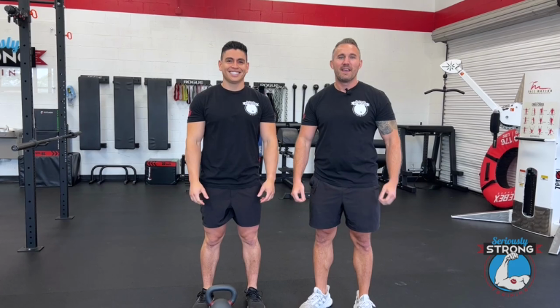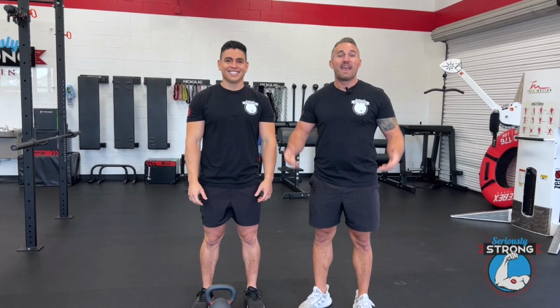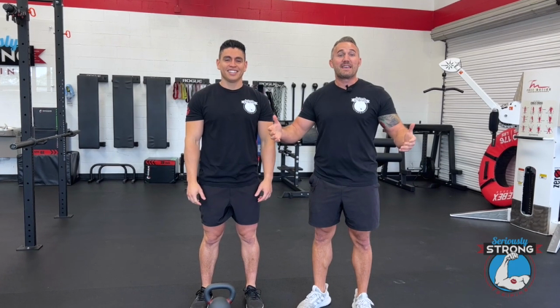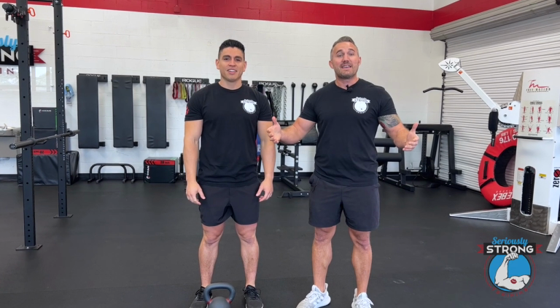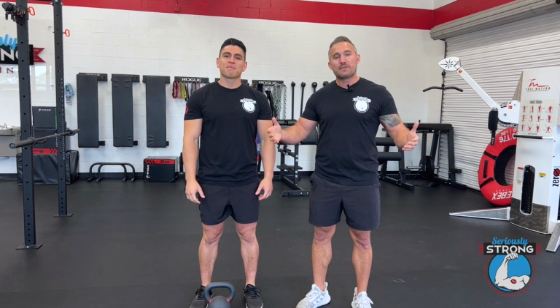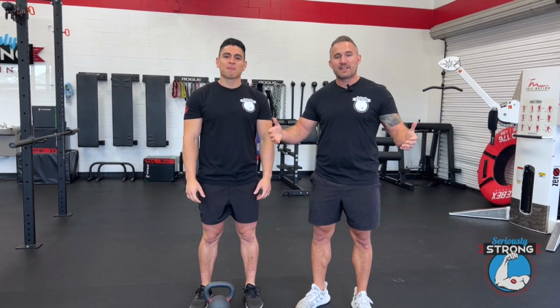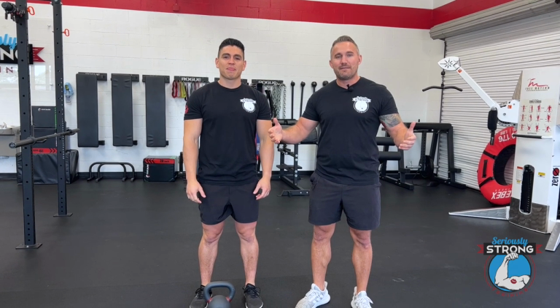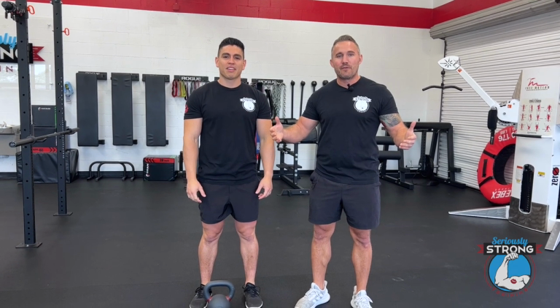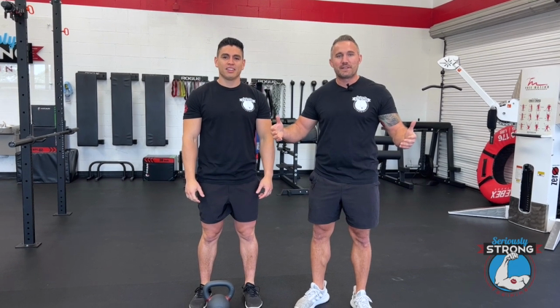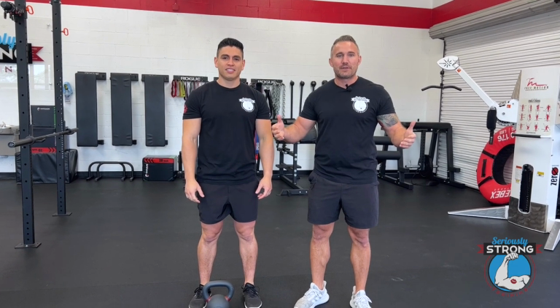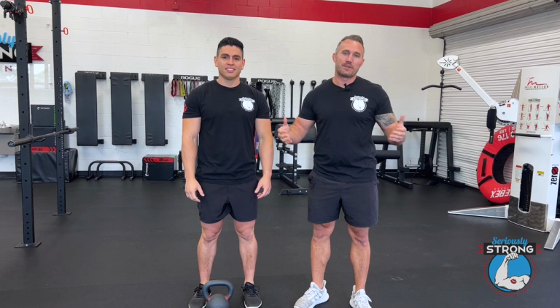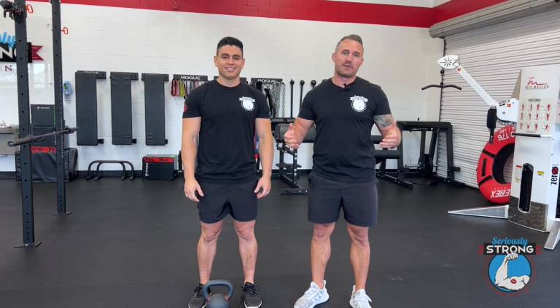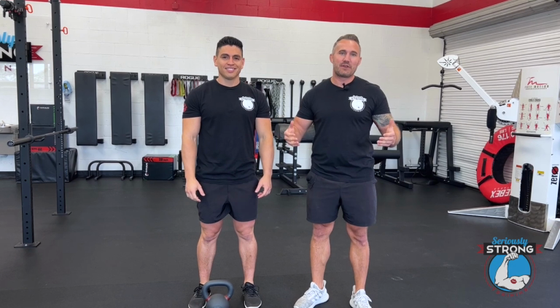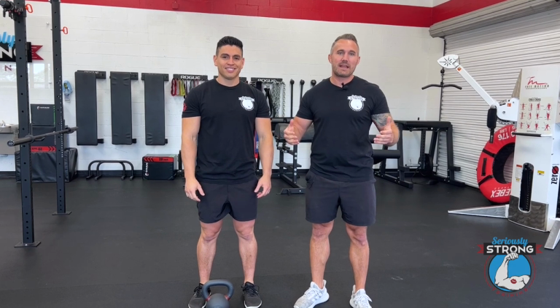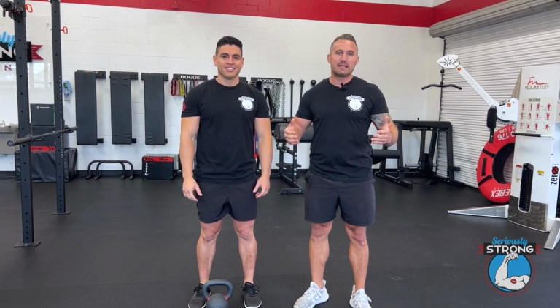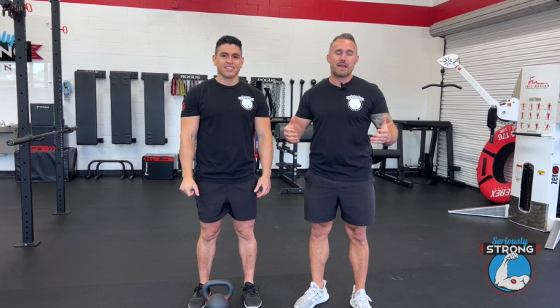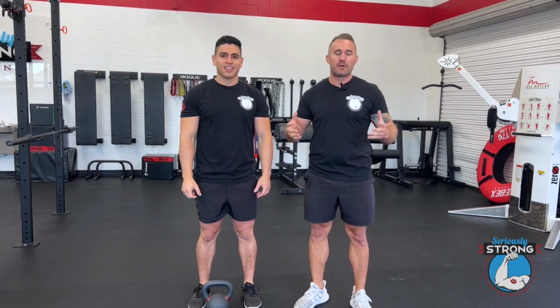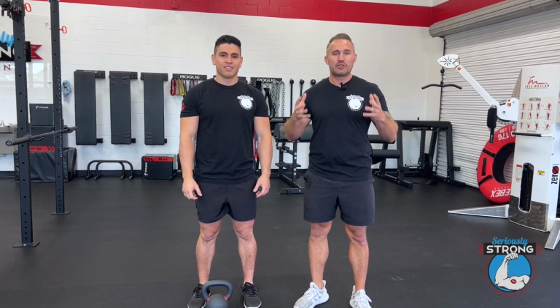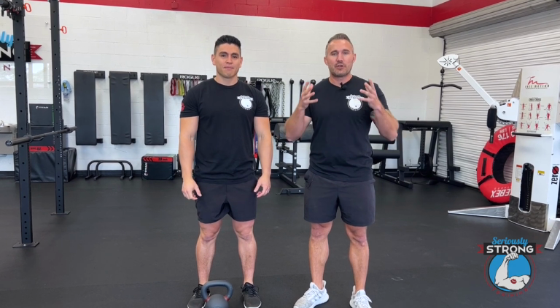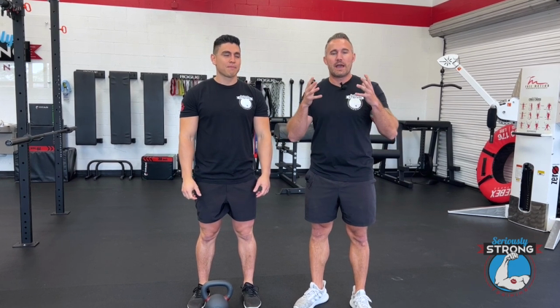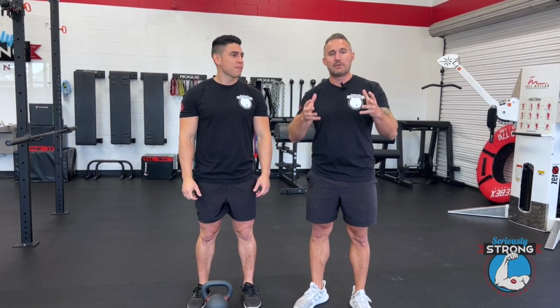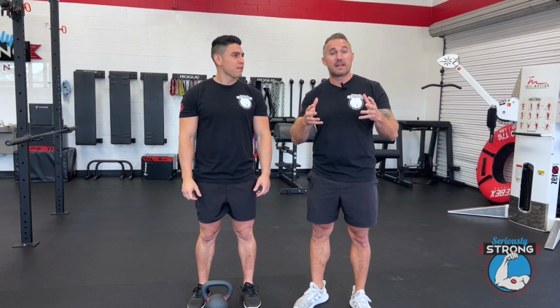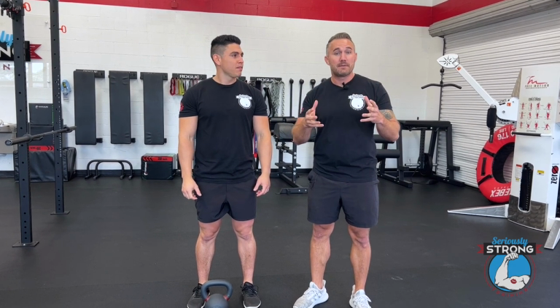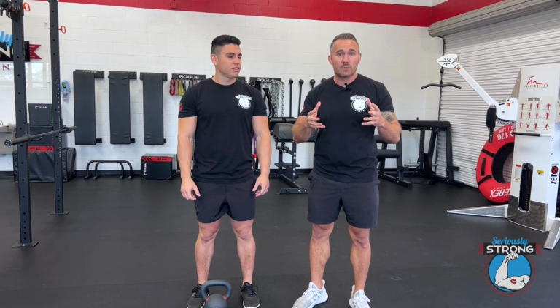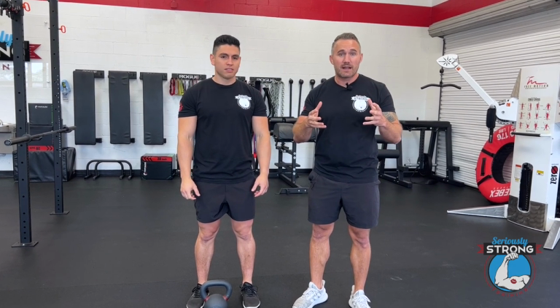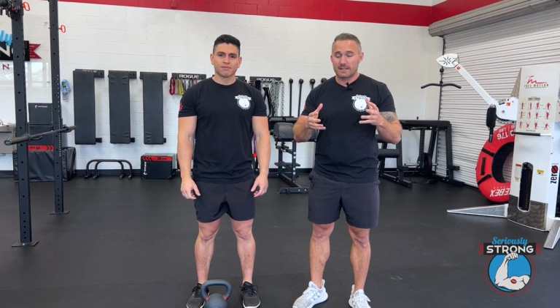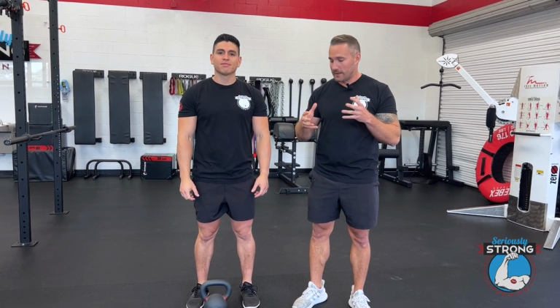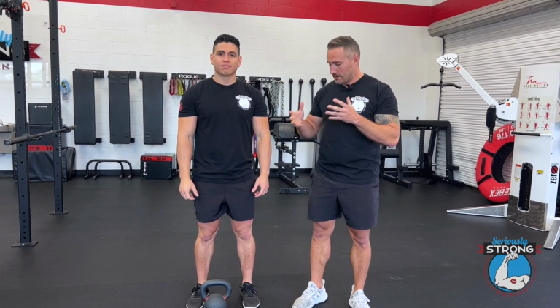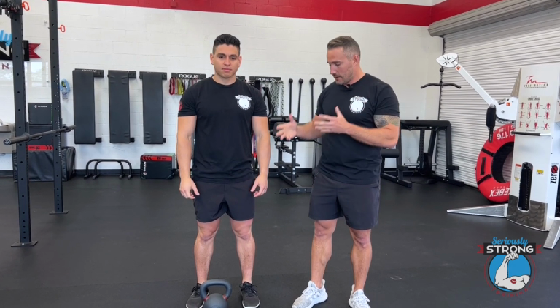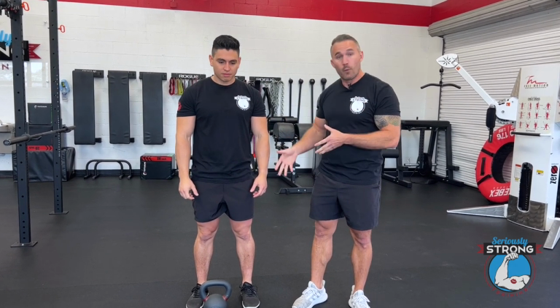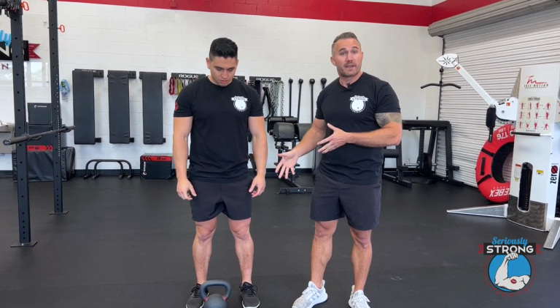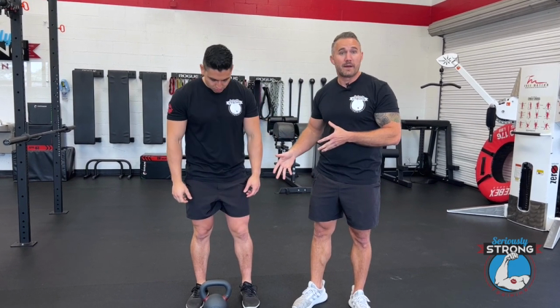Hey, Keith and Gustavo over at Seriously Strong Training. Today we're going to show you how to do goblet squats with a kettlebell.